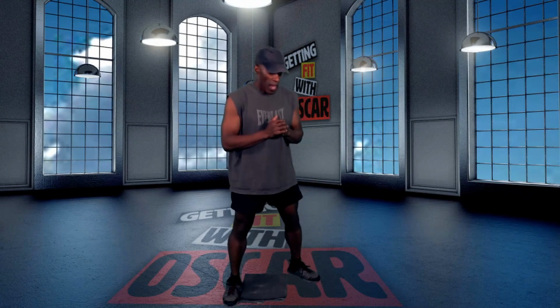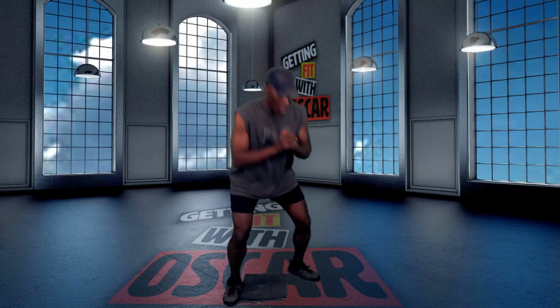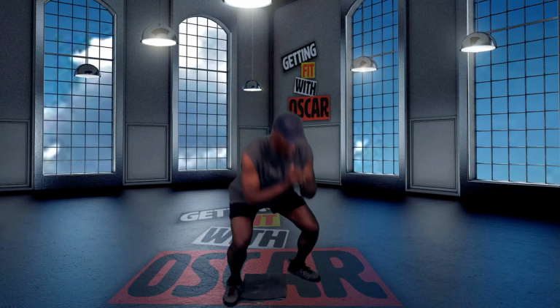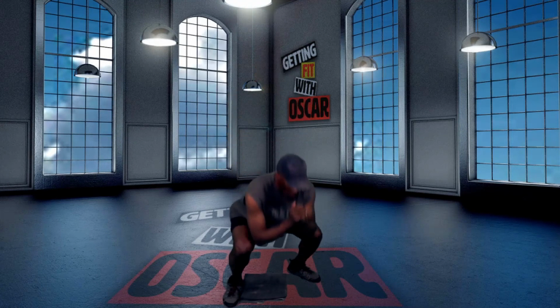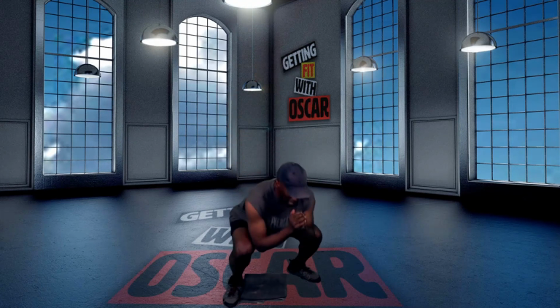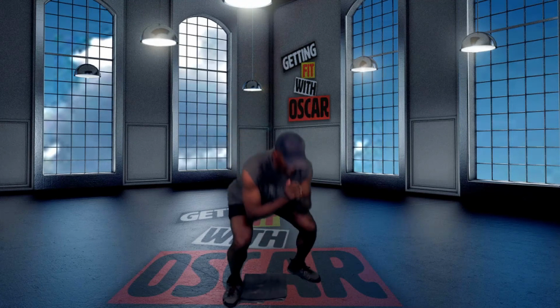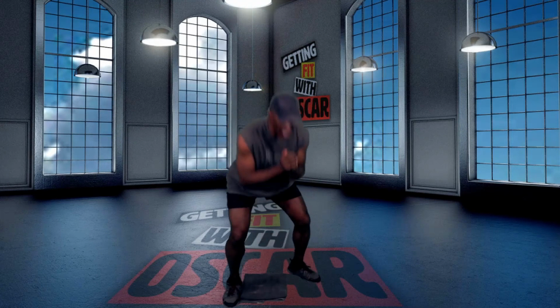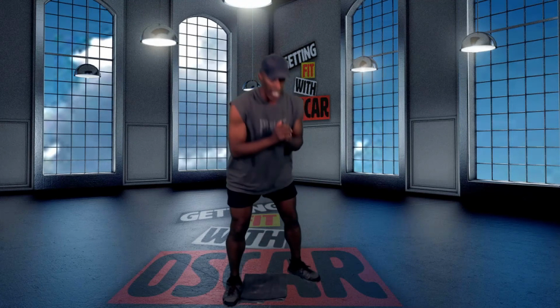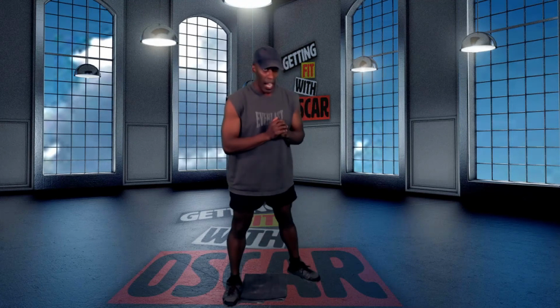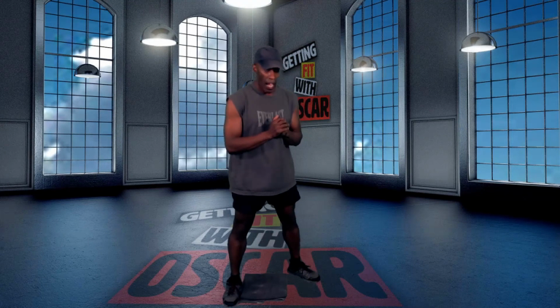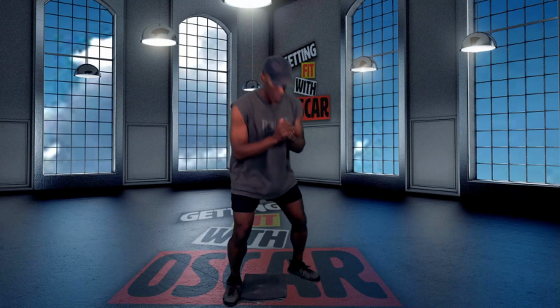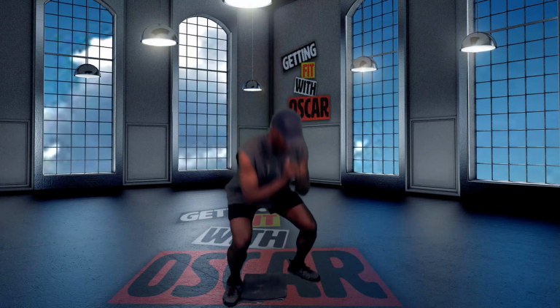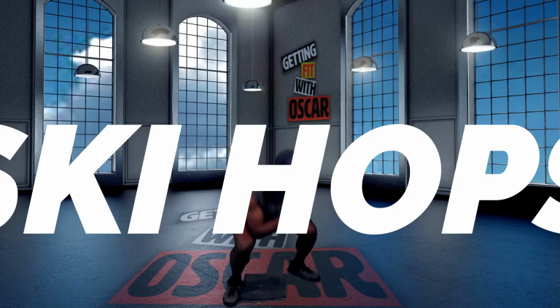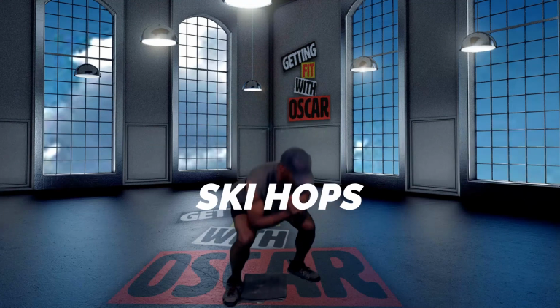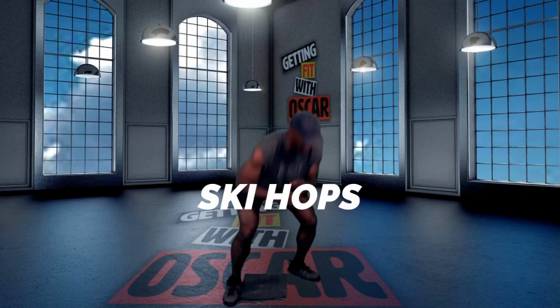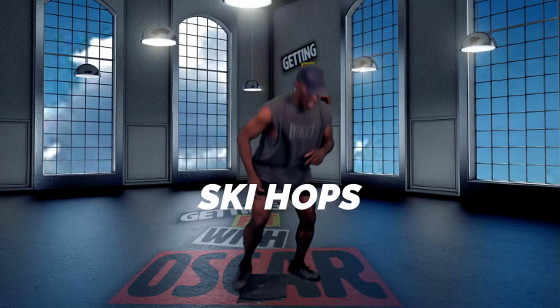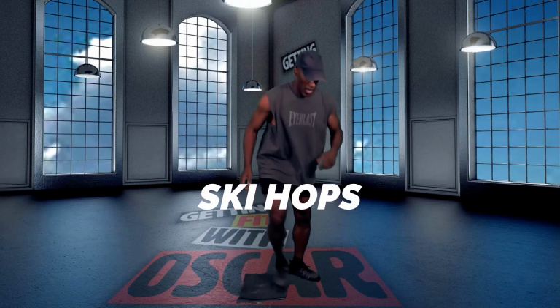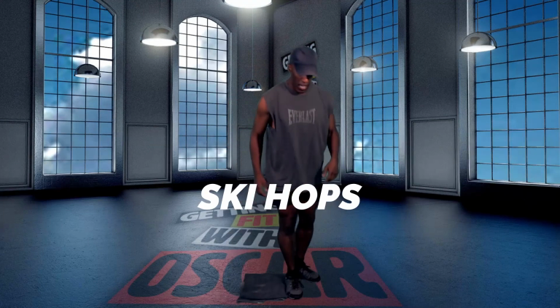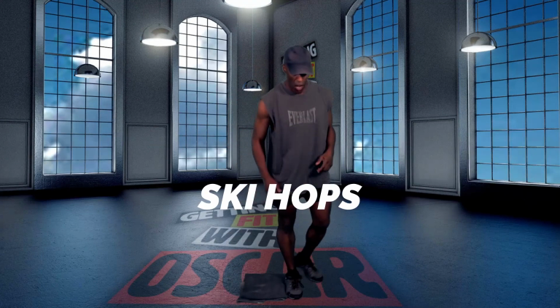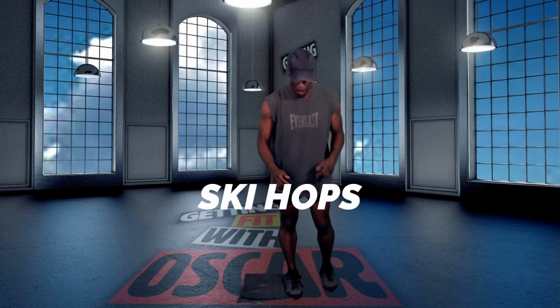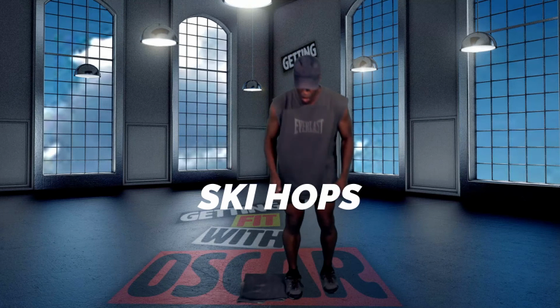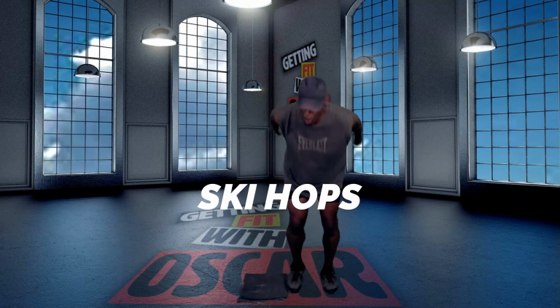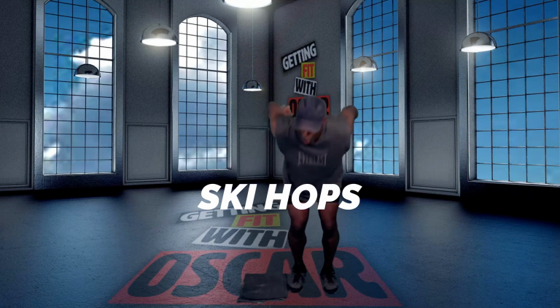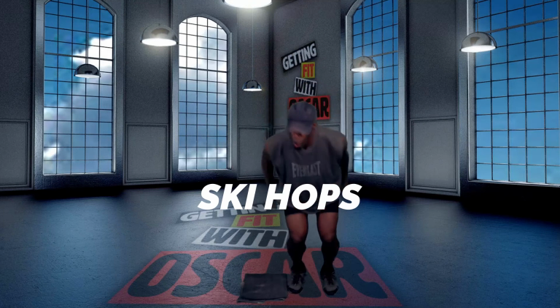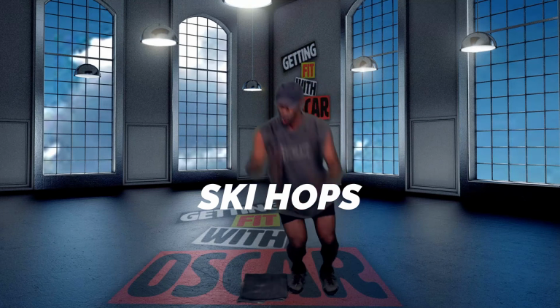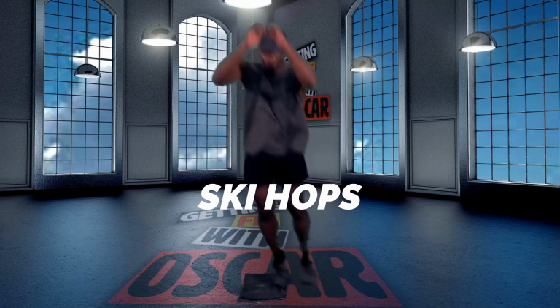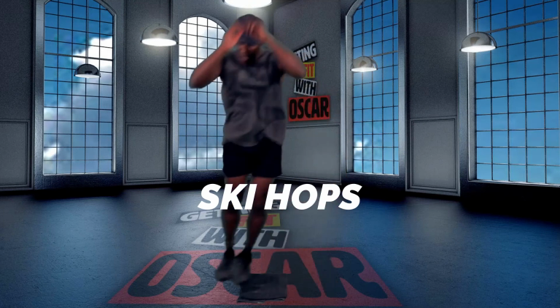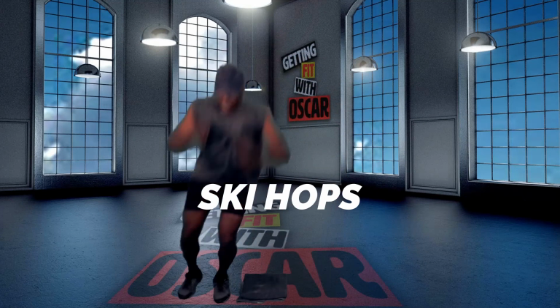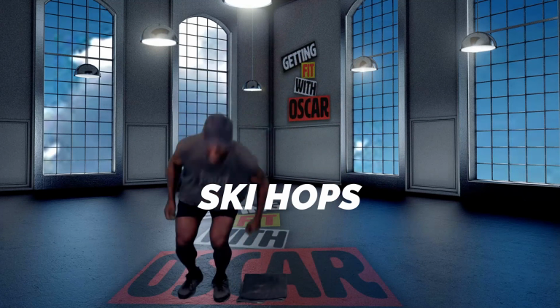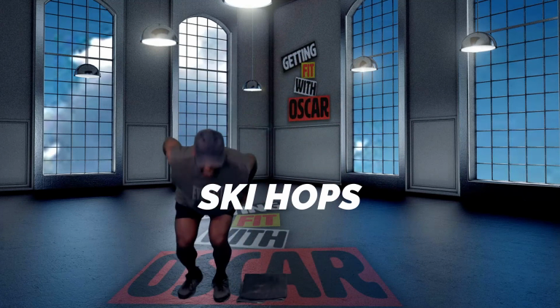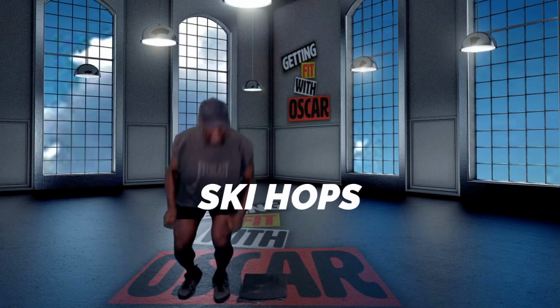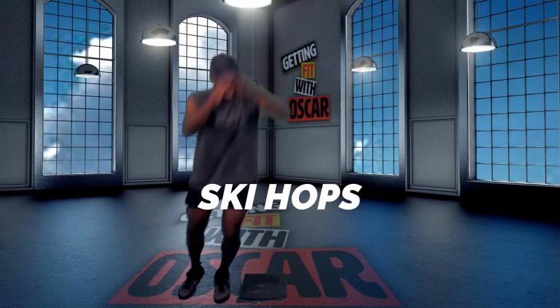Back to the ski hops. Here we go. Sinking down.